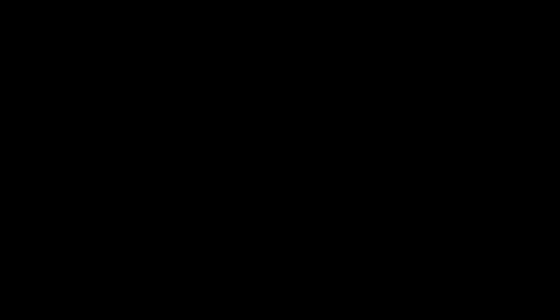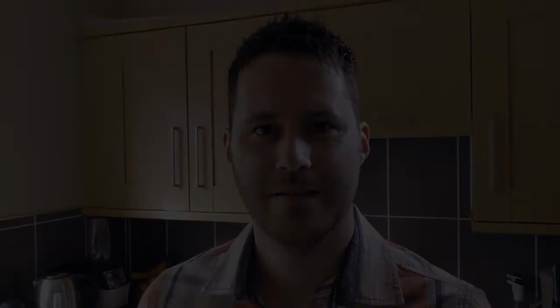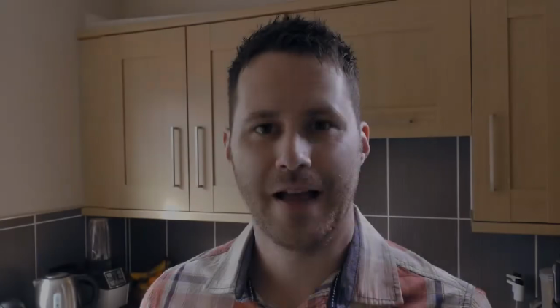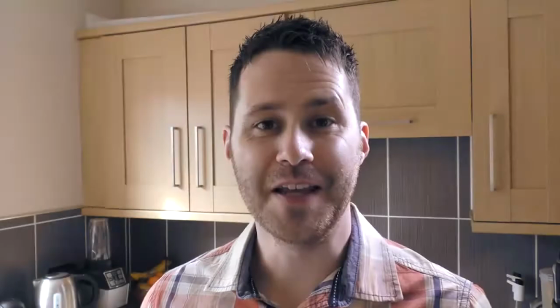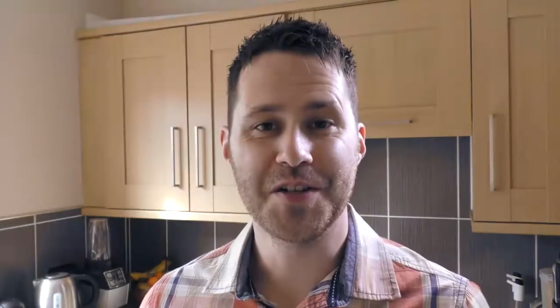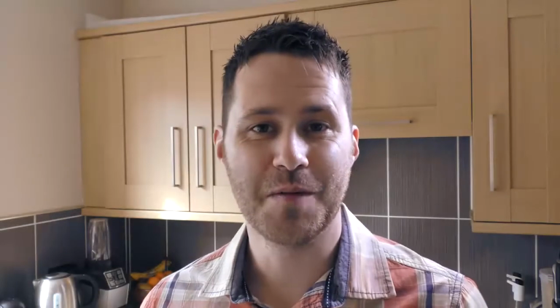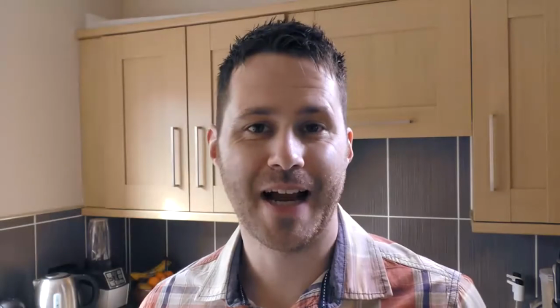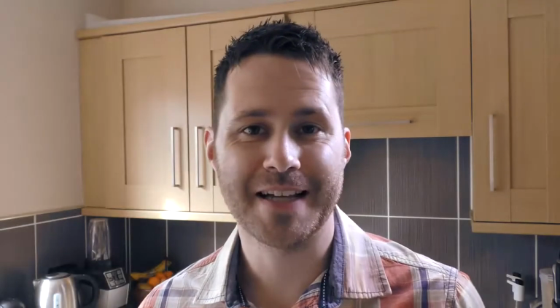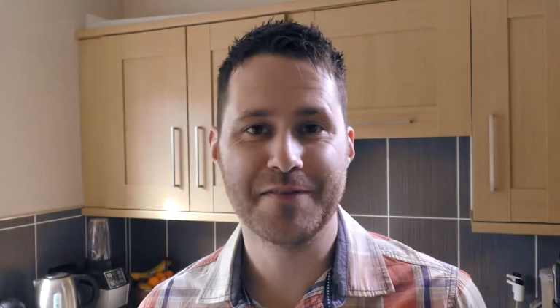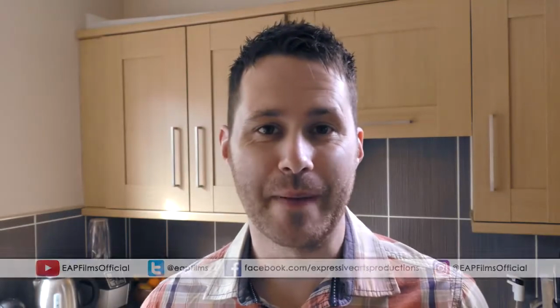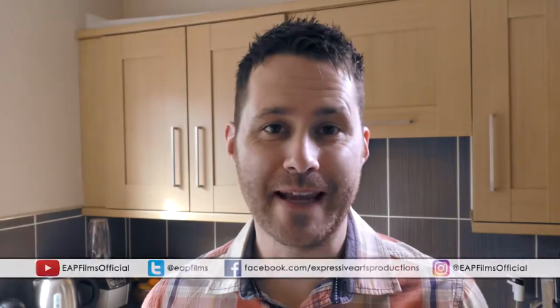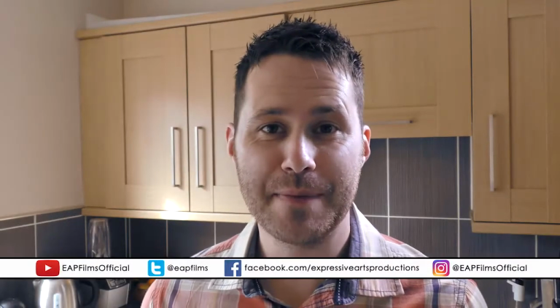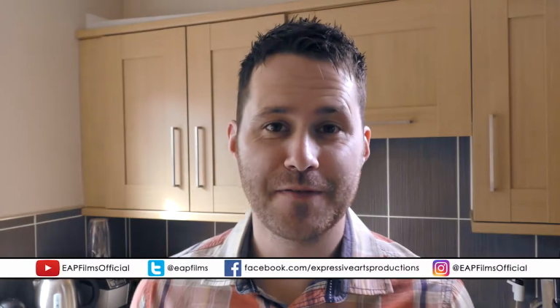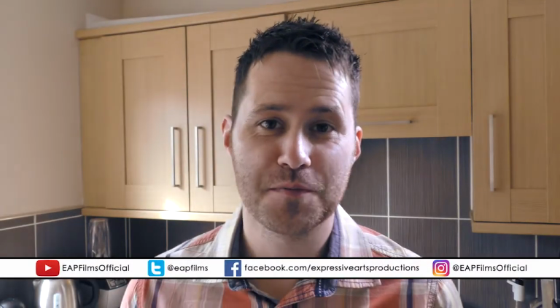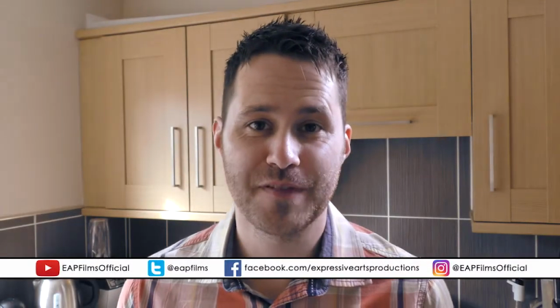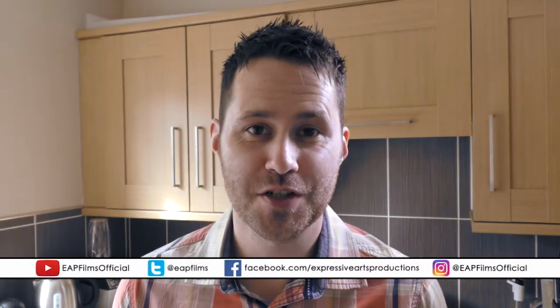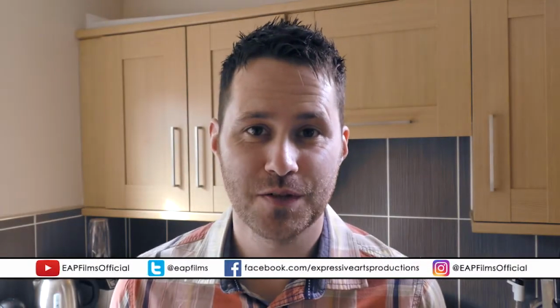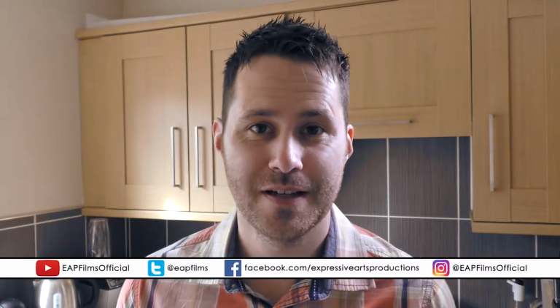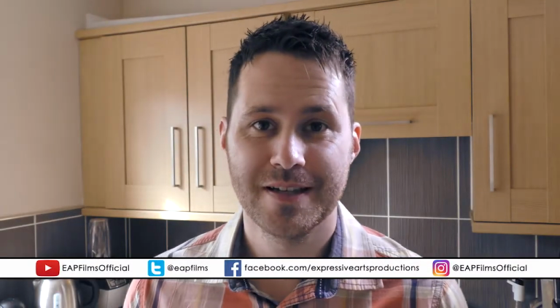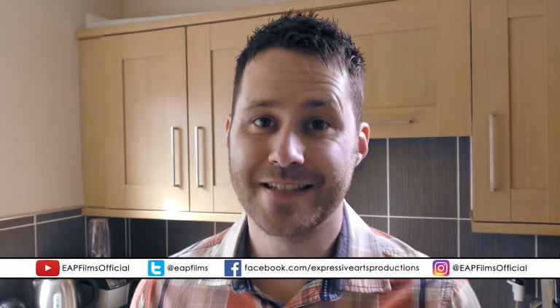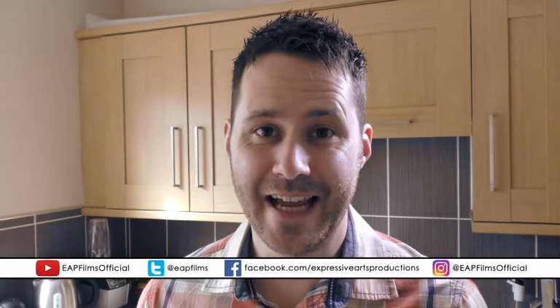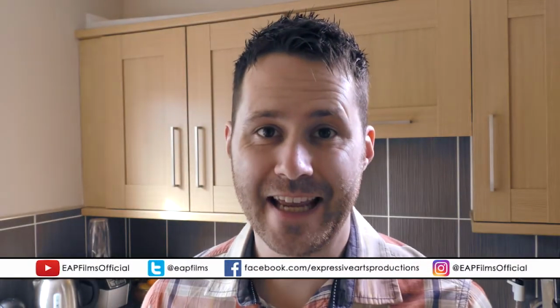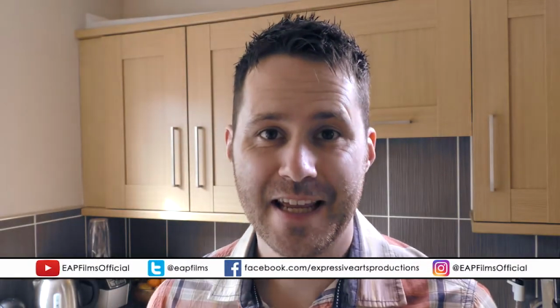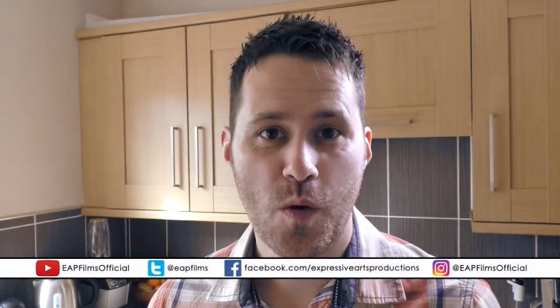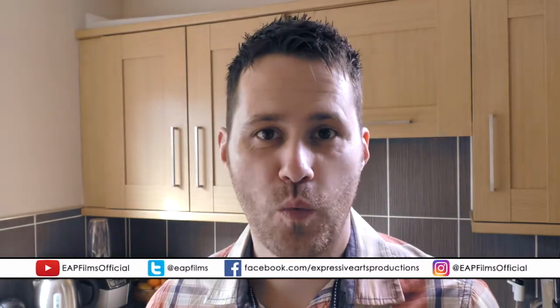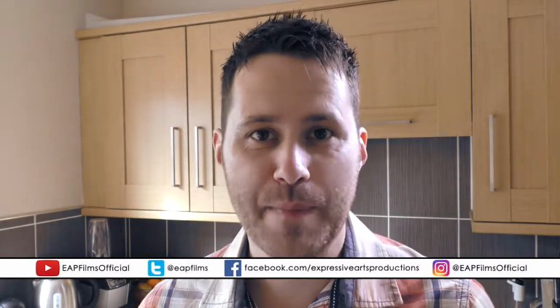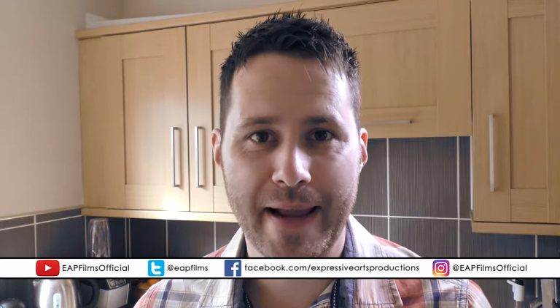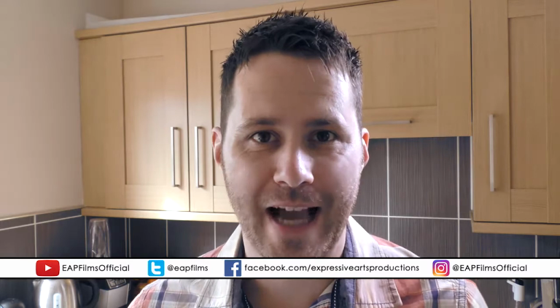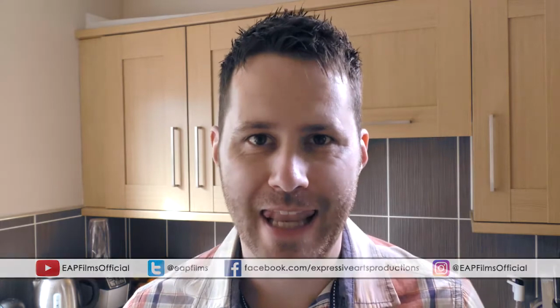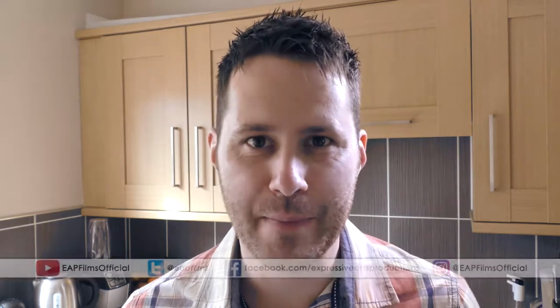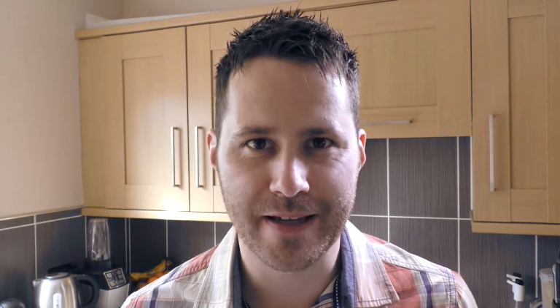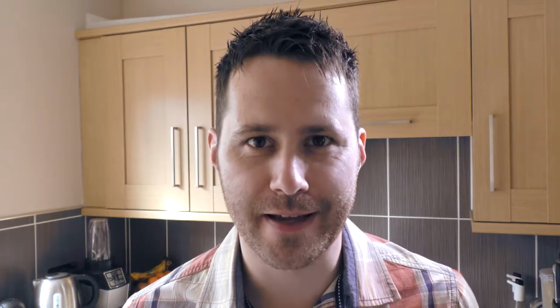Hey YouTube, Dan here from EAP Films Official. Today we bake a lemon cake.